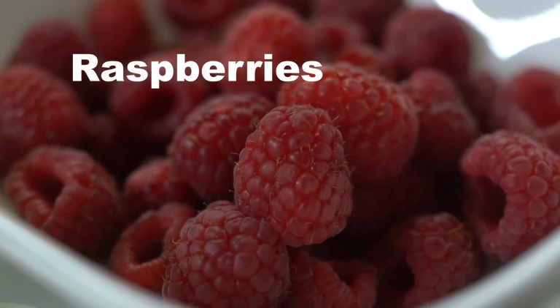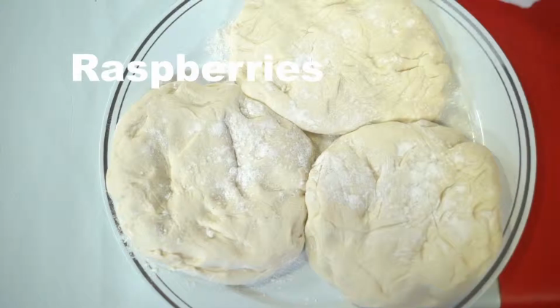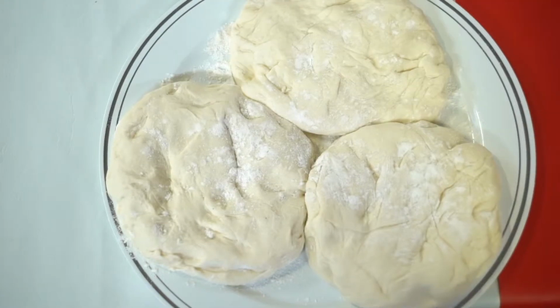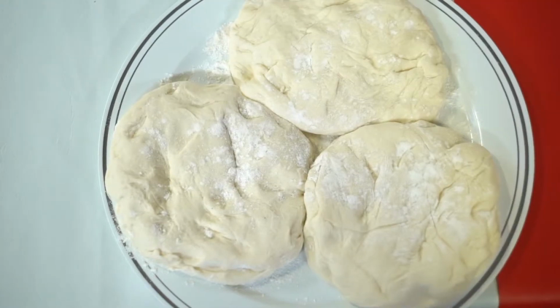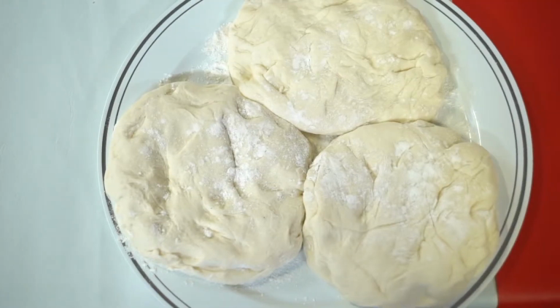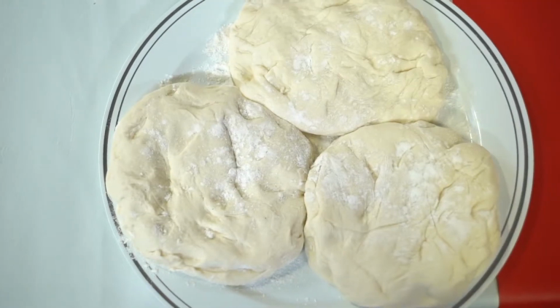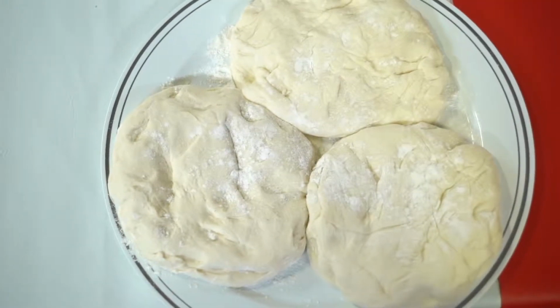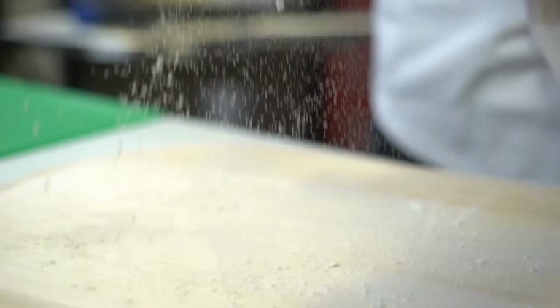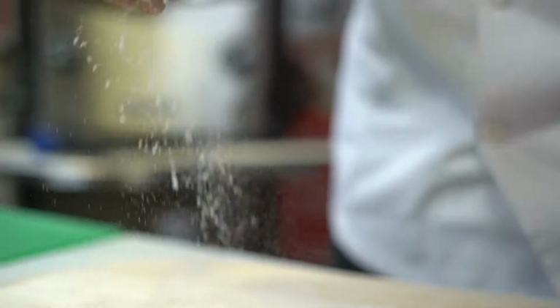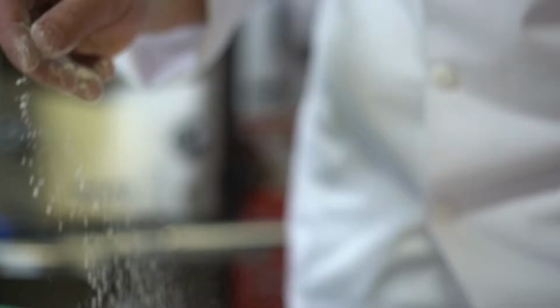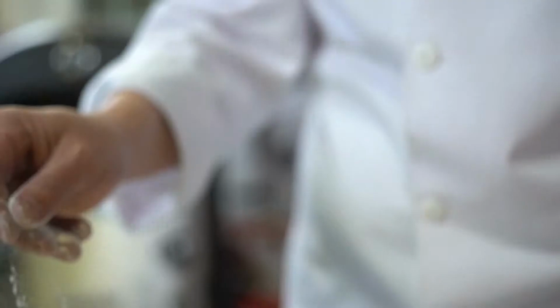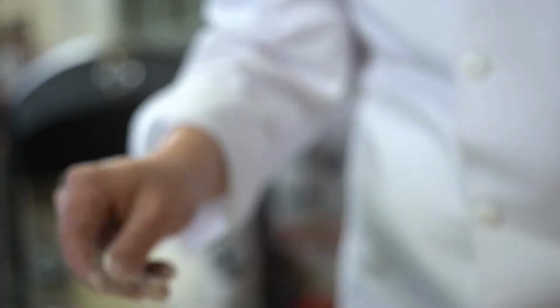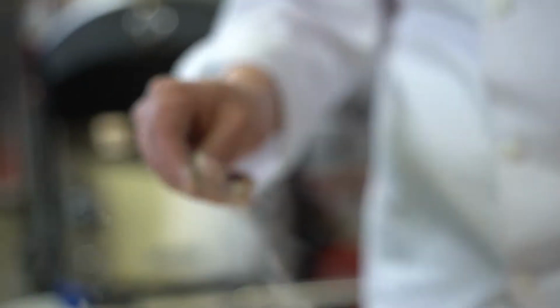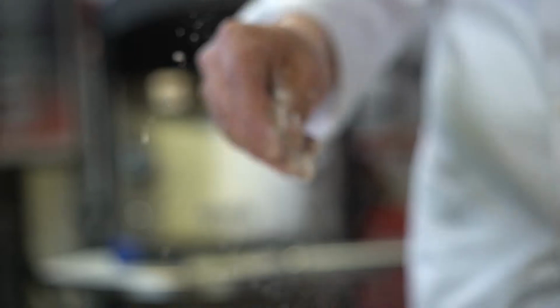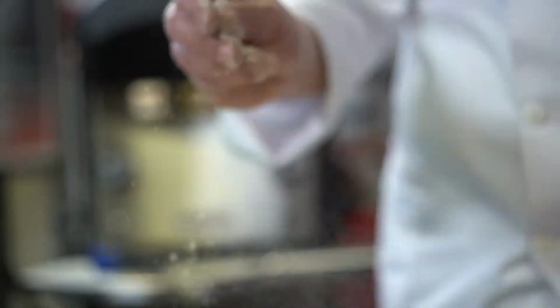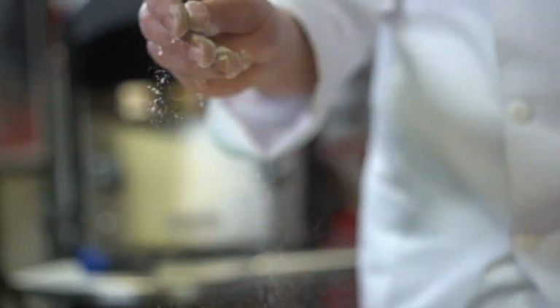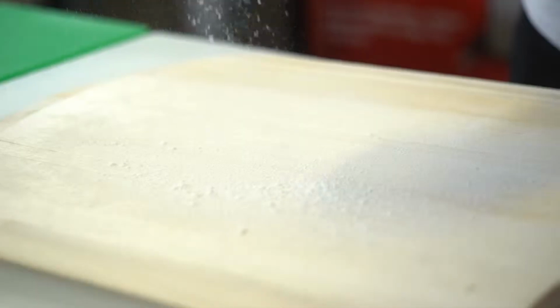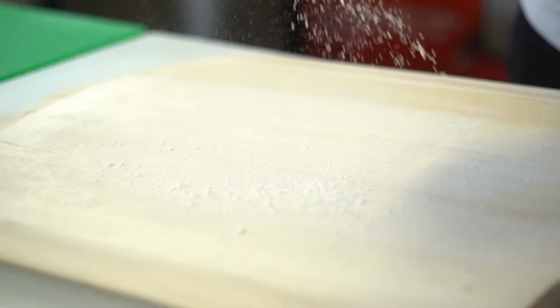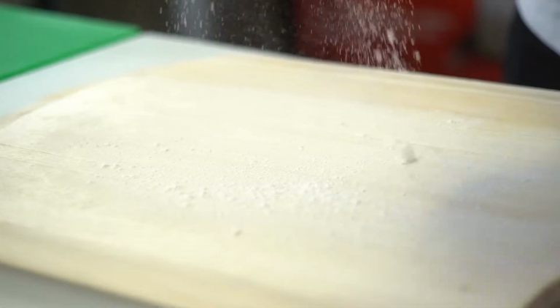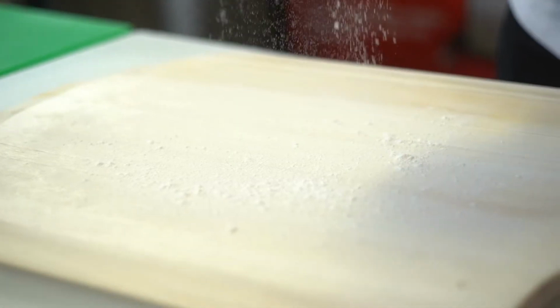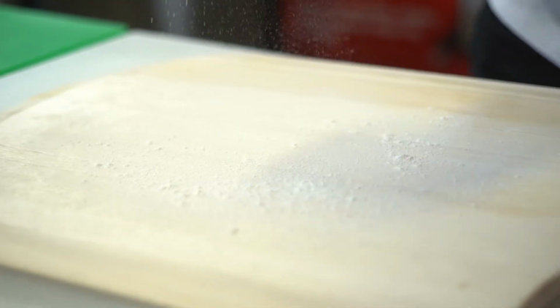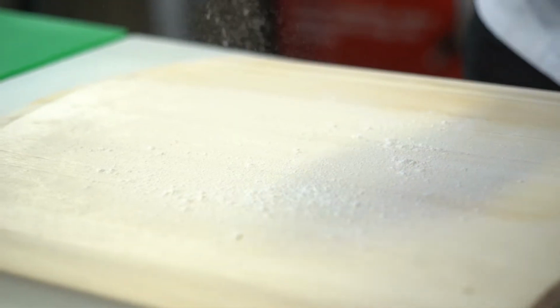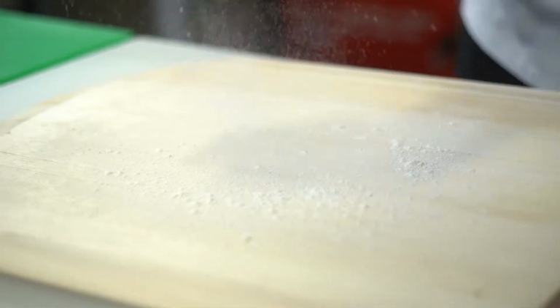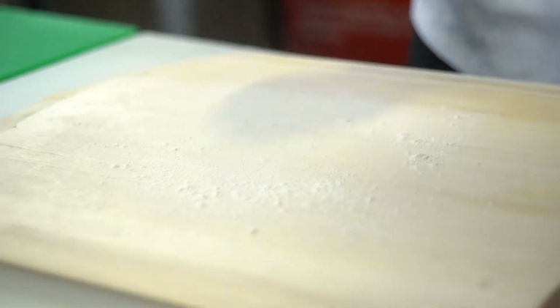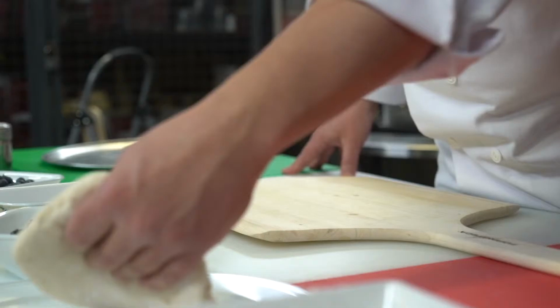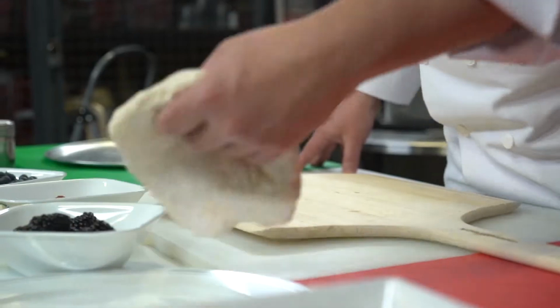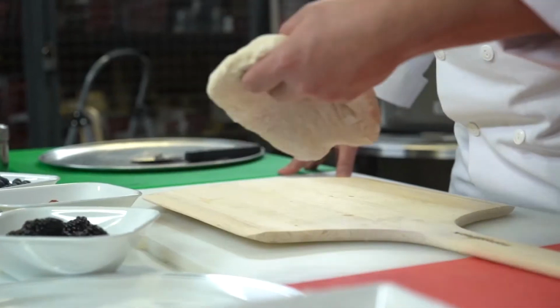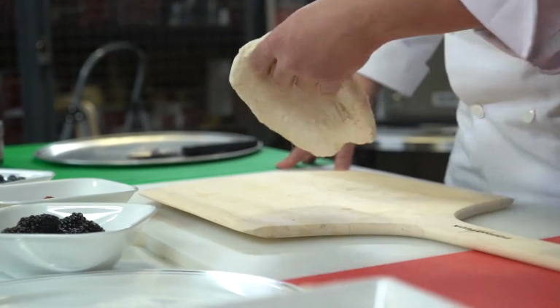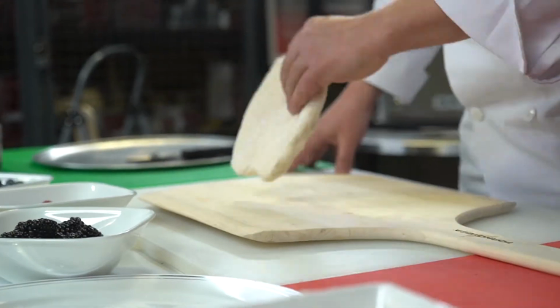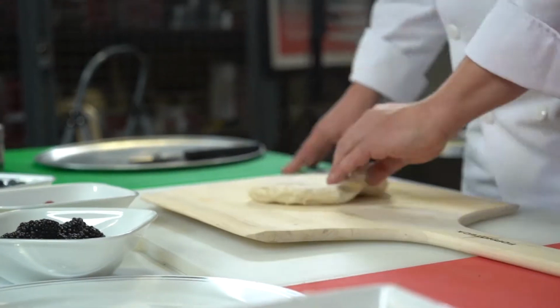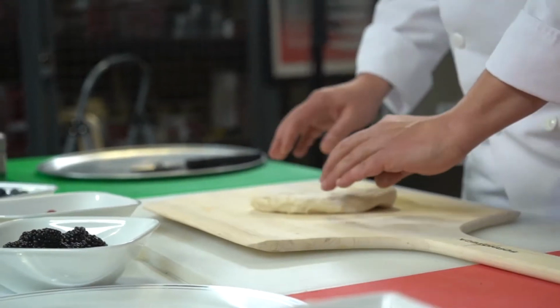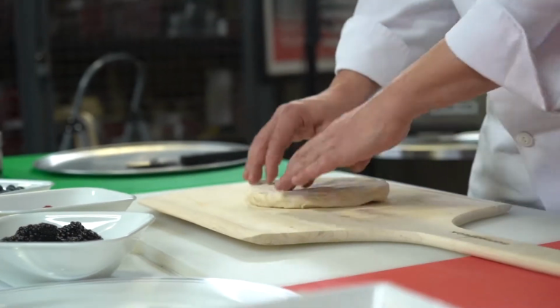We're going to grab our pizza dough, we're going to dust our paddle a little, and start stretching your pizza dough.